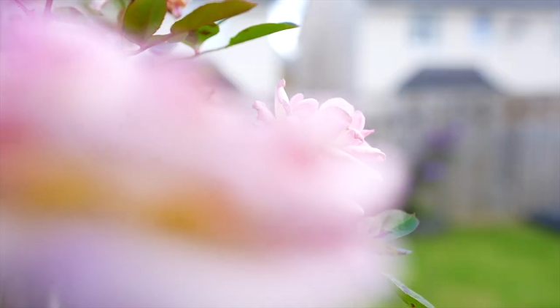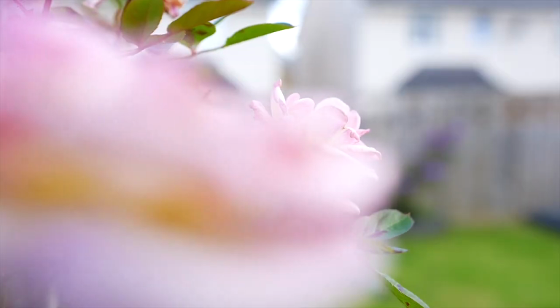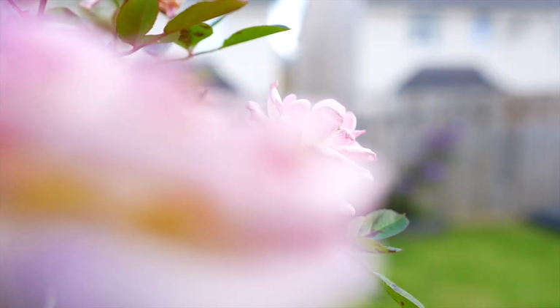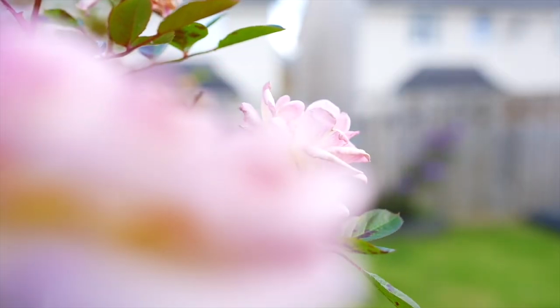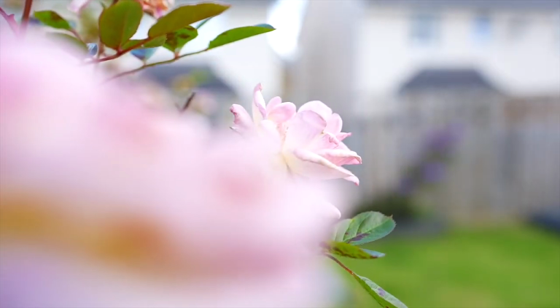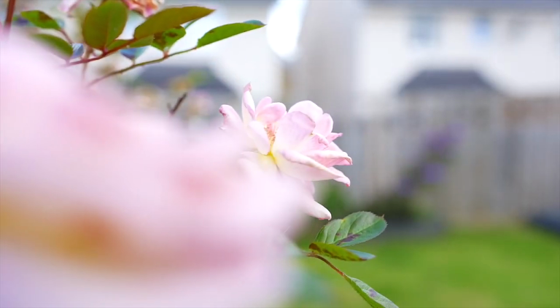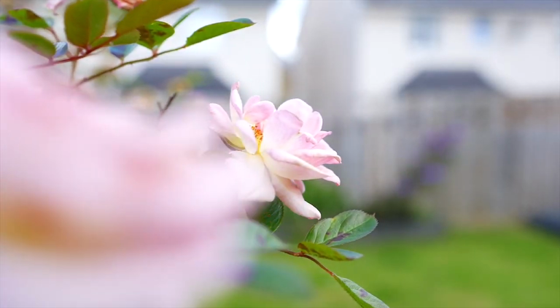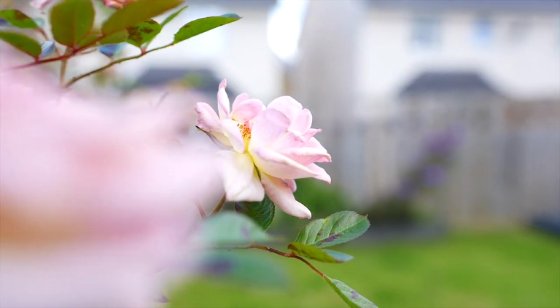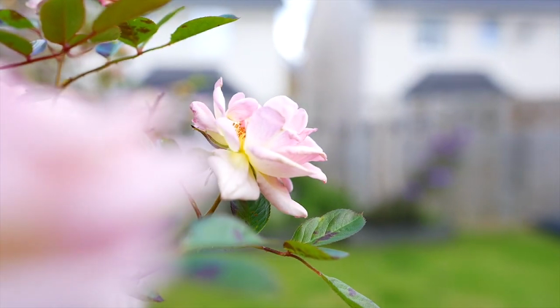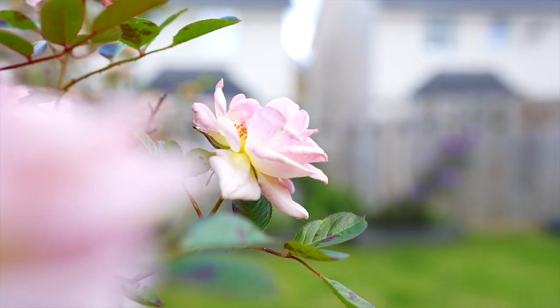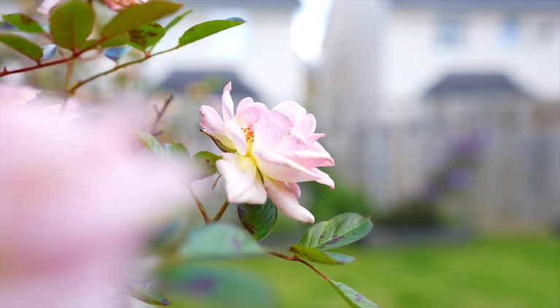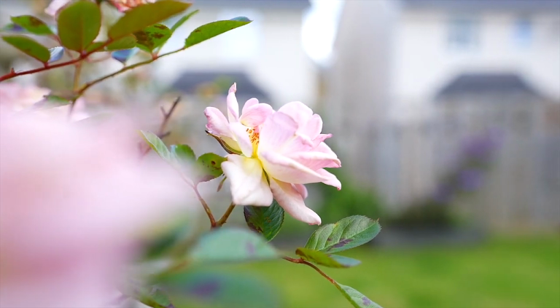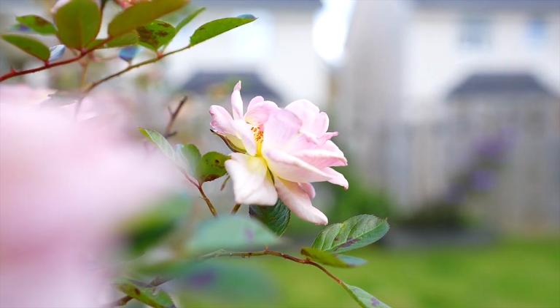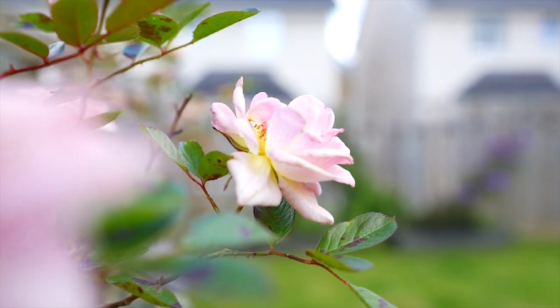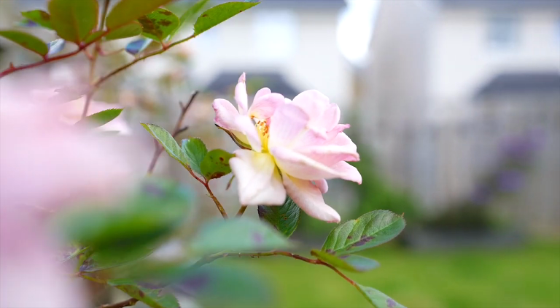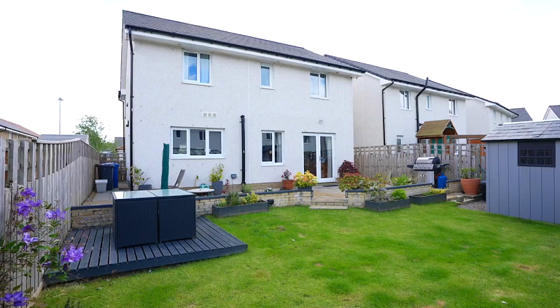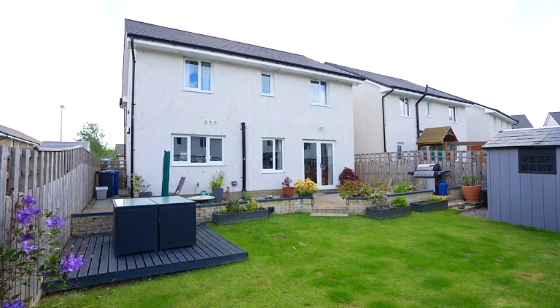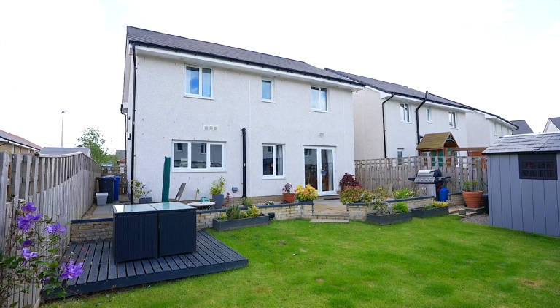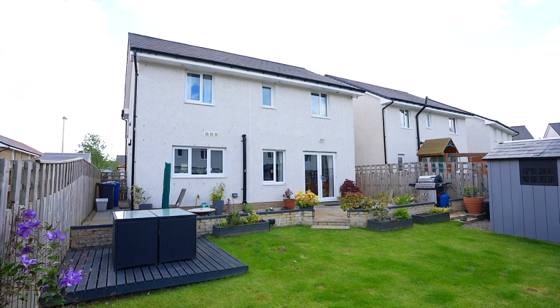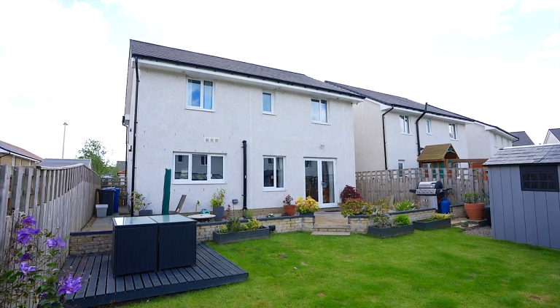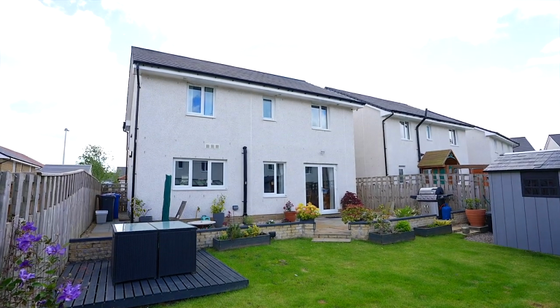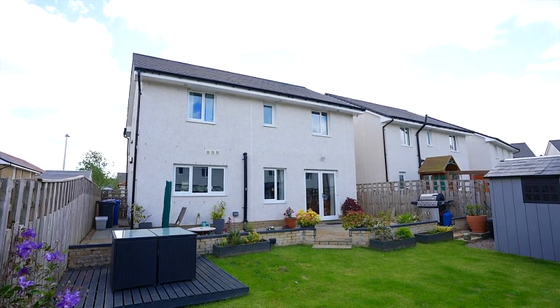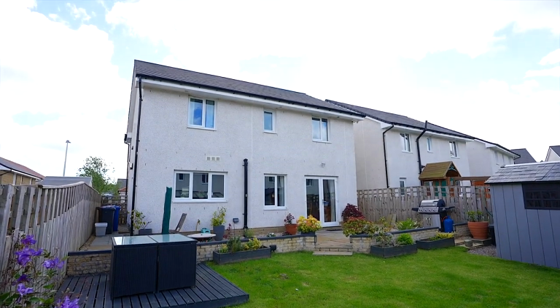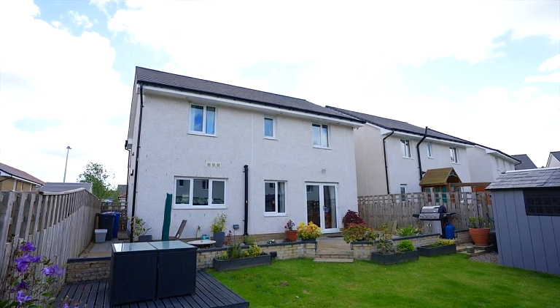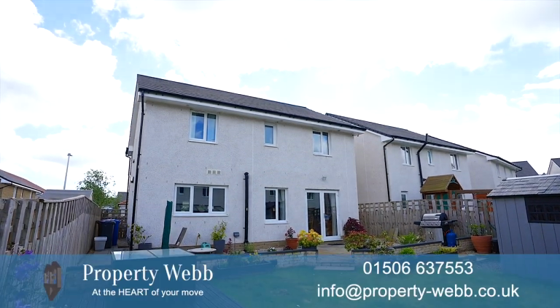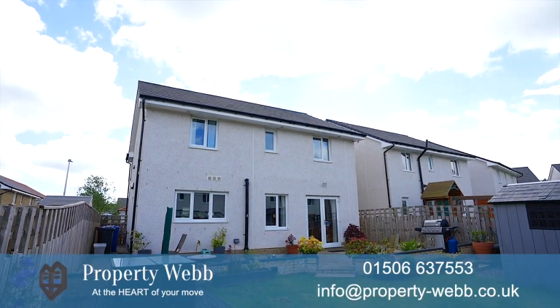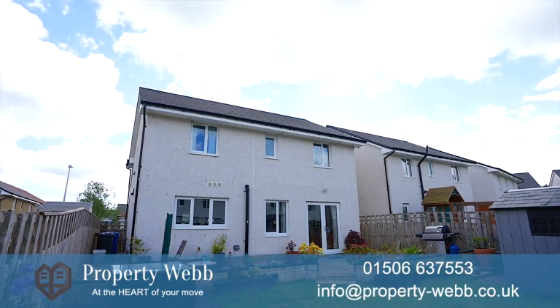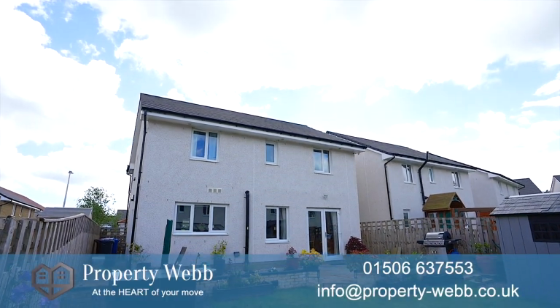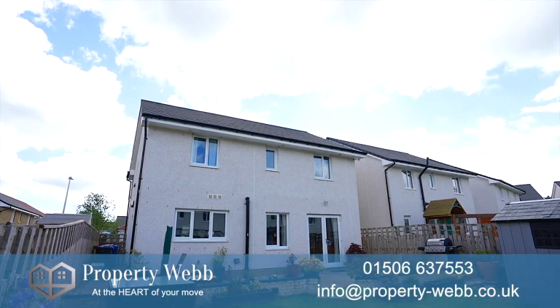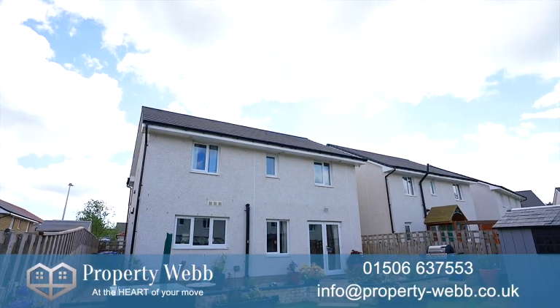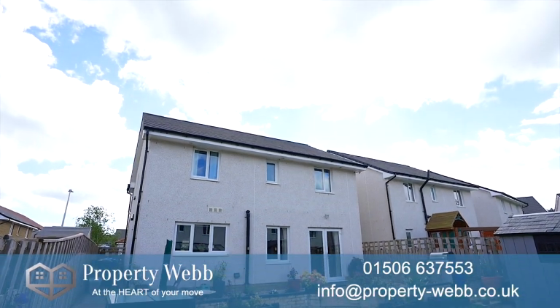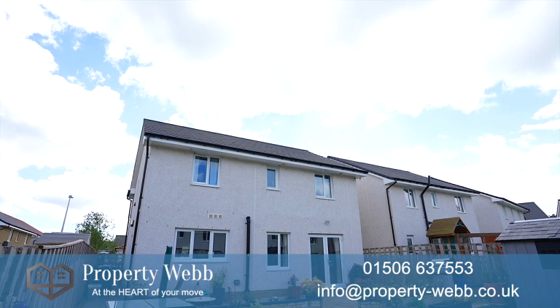This wonderful property is the perfect family home. If you think this is your next dream home, then give us a call and let's book in a viewing.